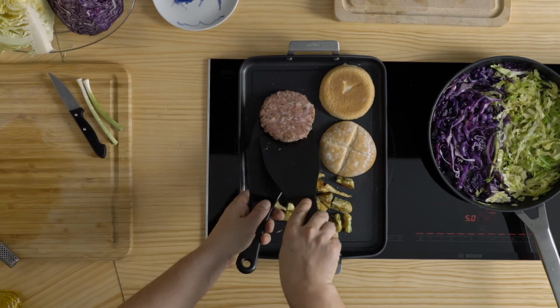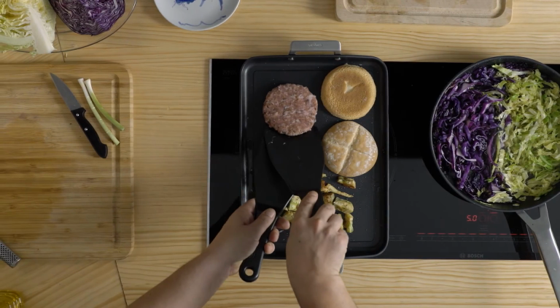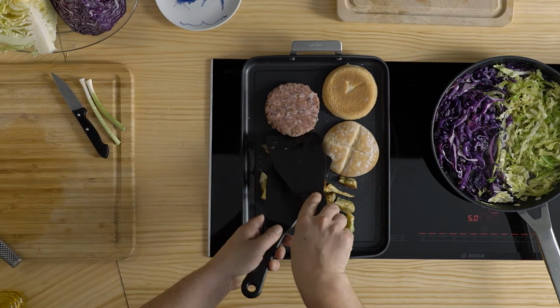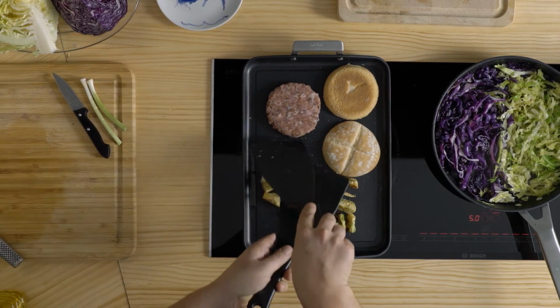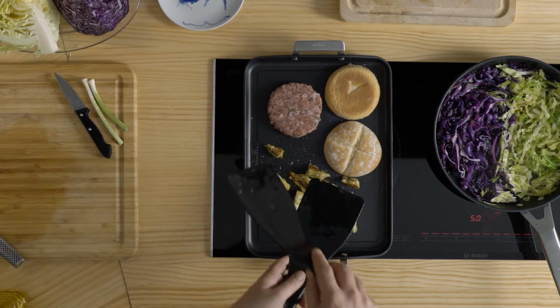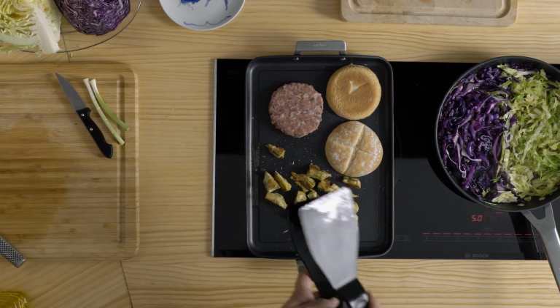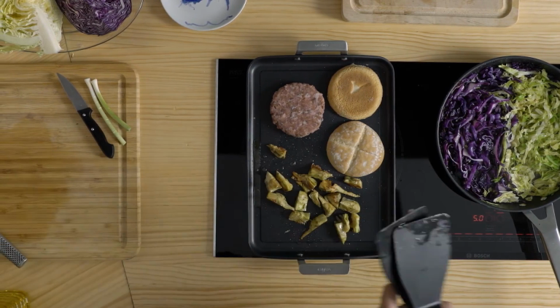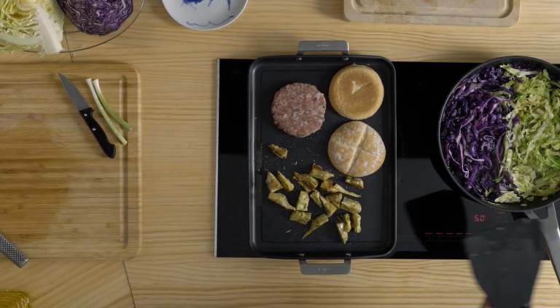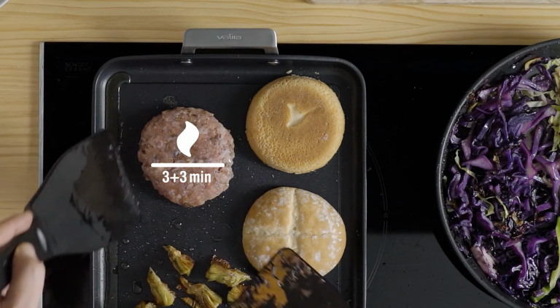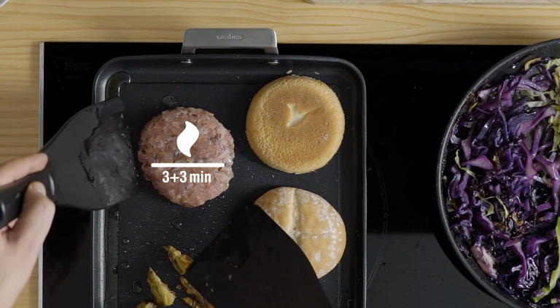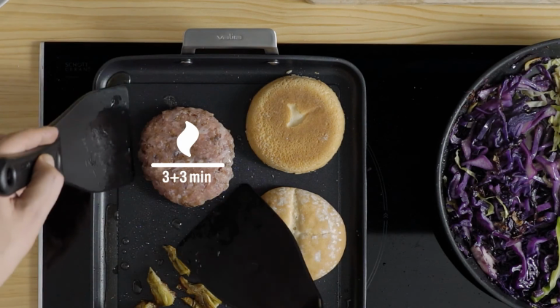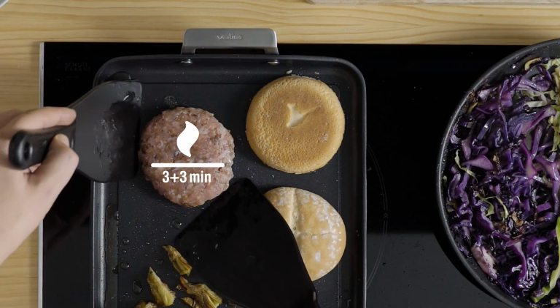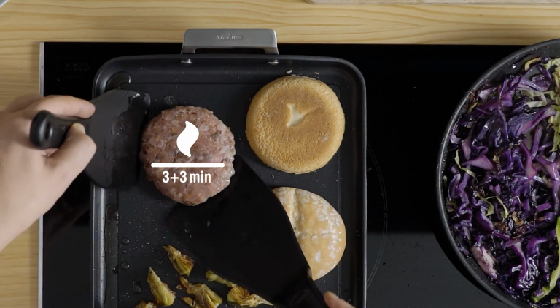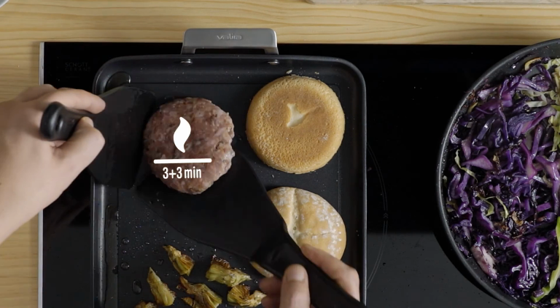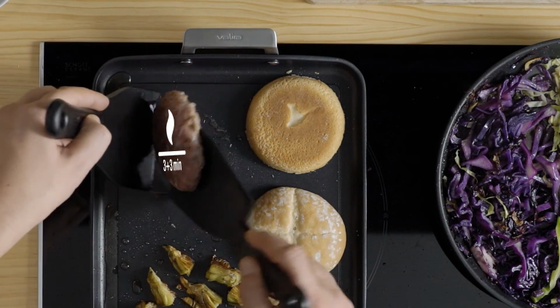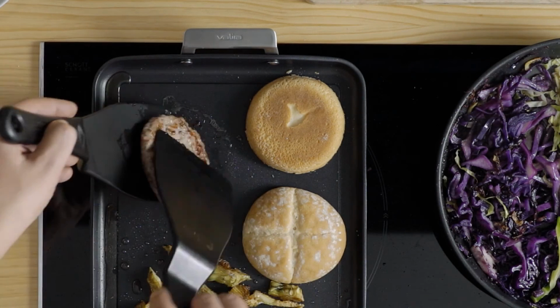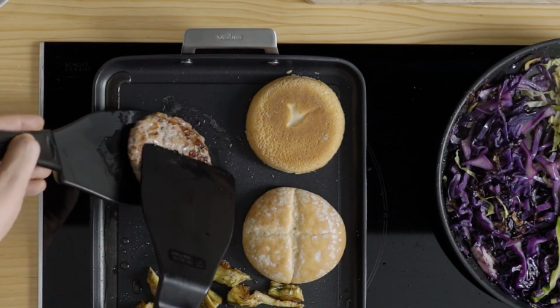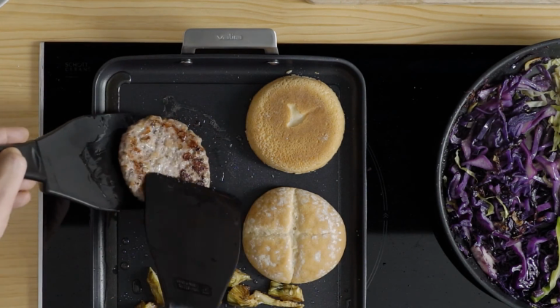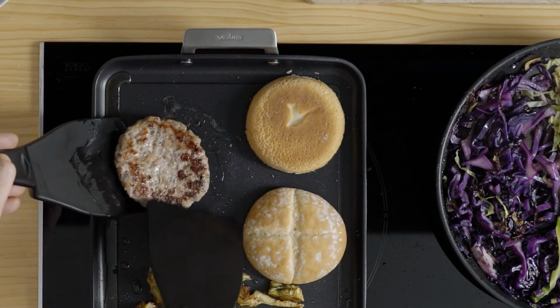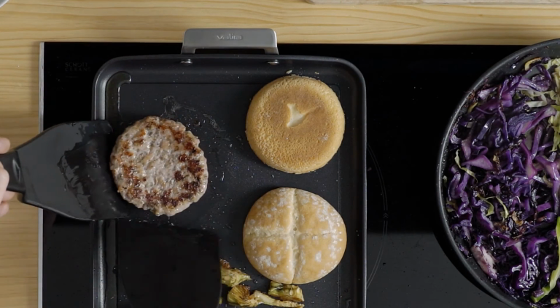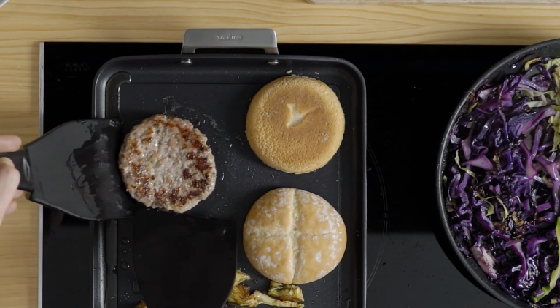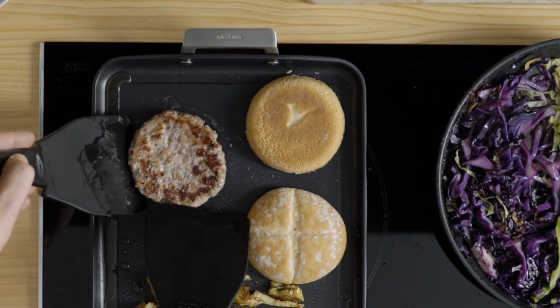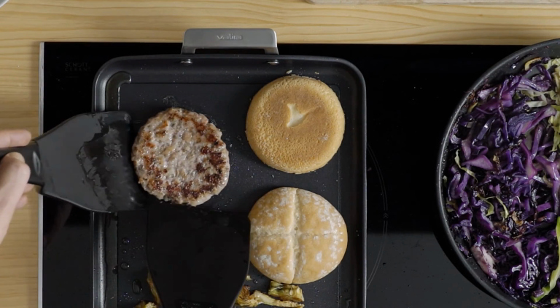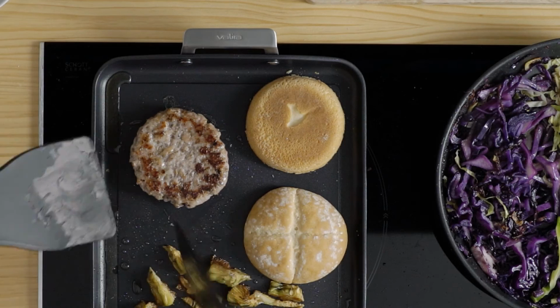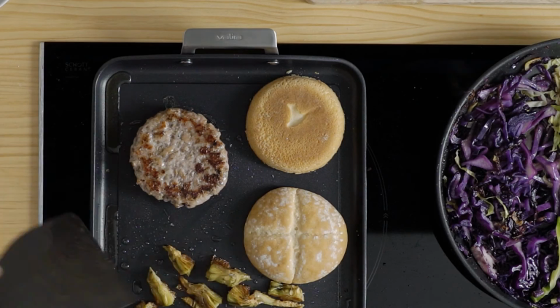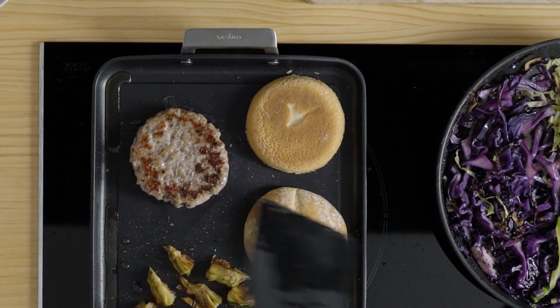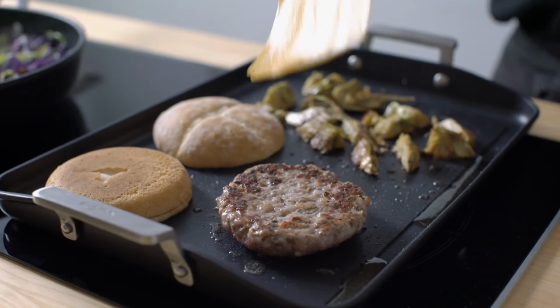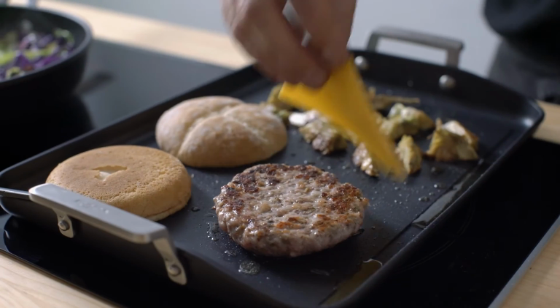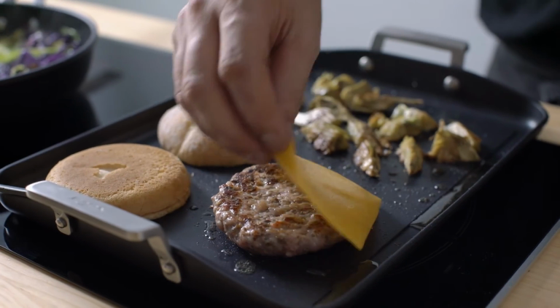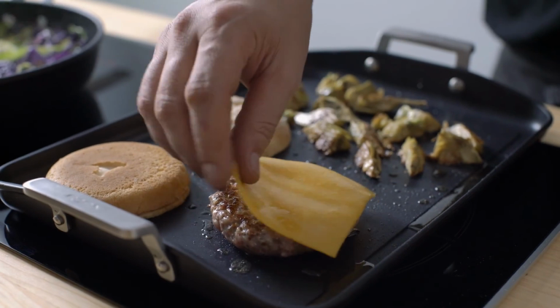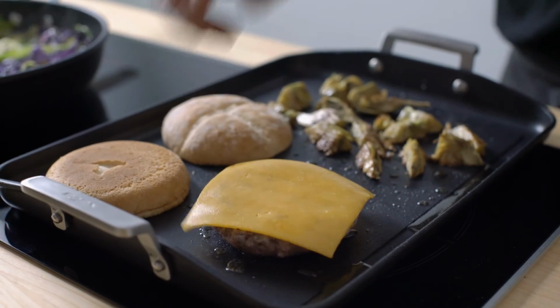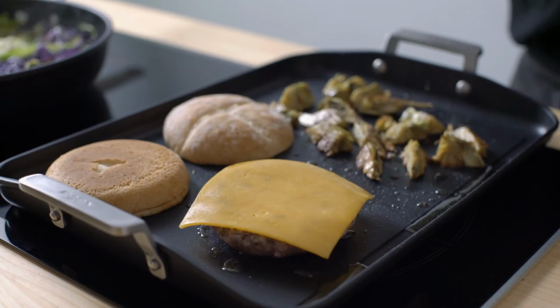Presenta-hi l'hamburguesa i cou-la 3 minuts per cada banda, girant-la tan sols un cop. Presenta-hi el formatge al damunt perquè es fongui.